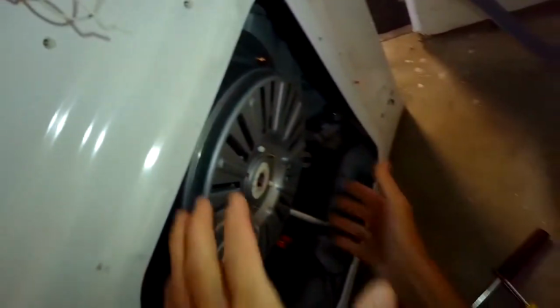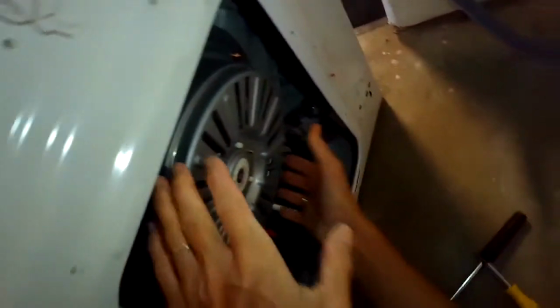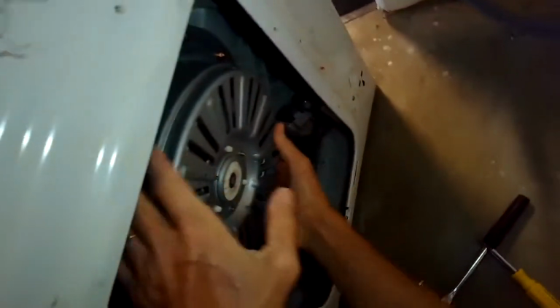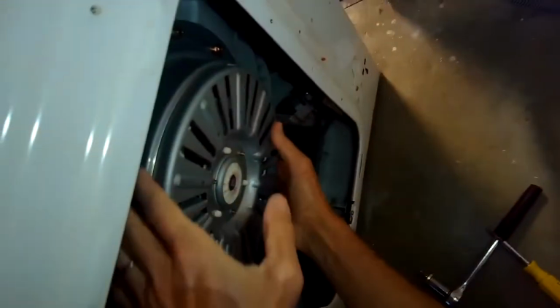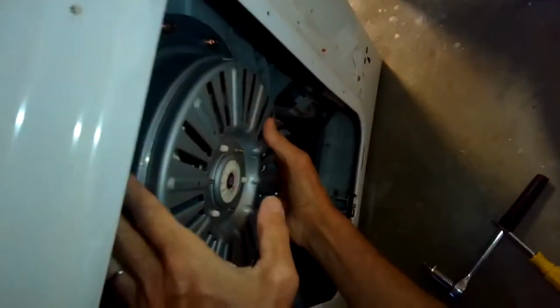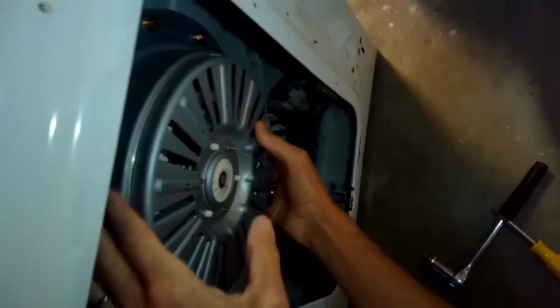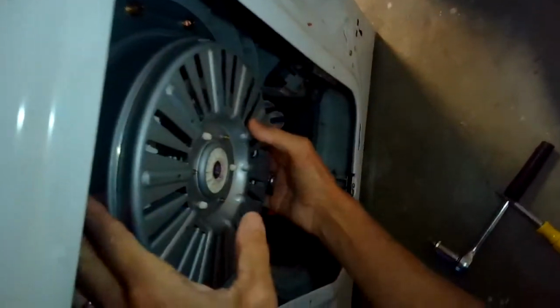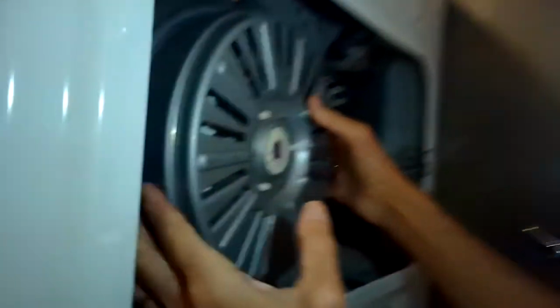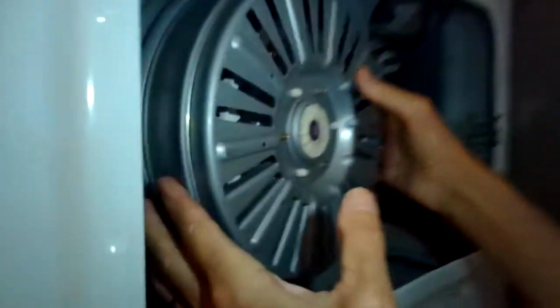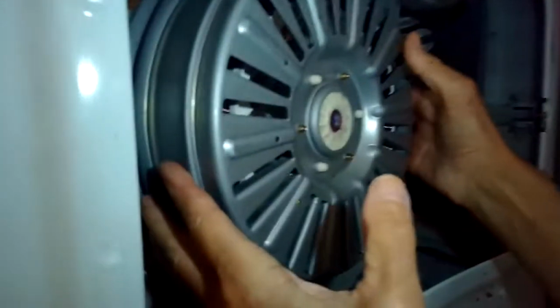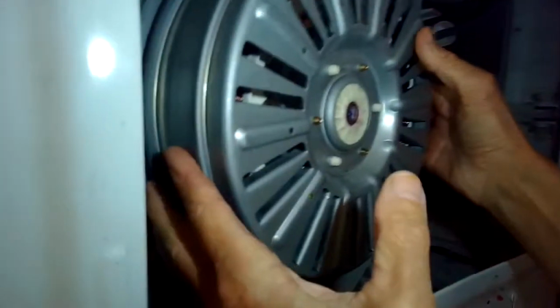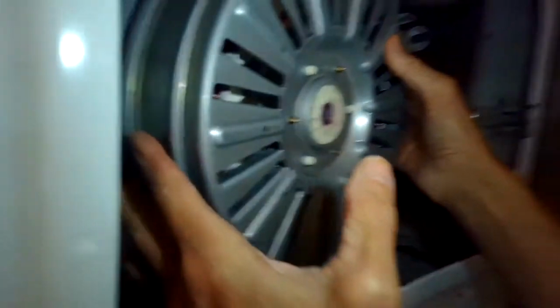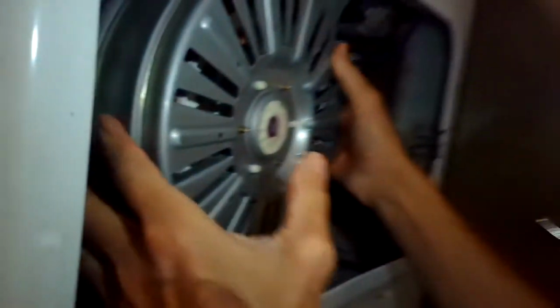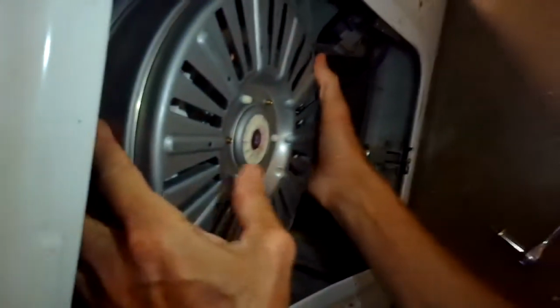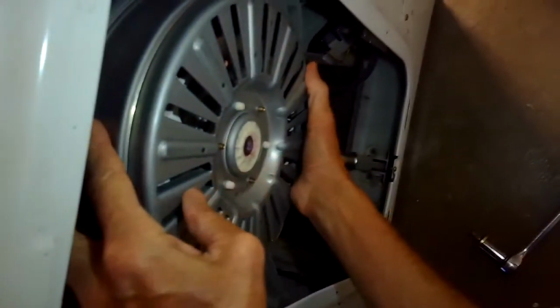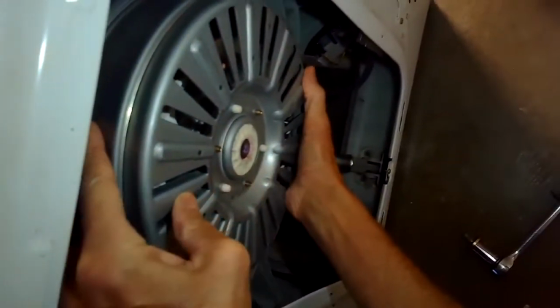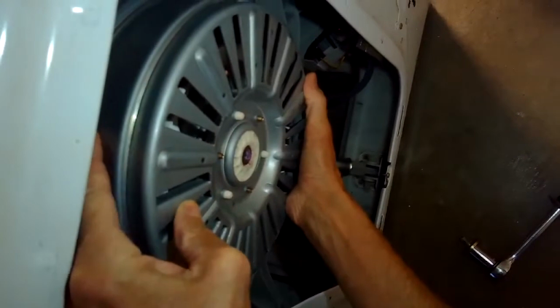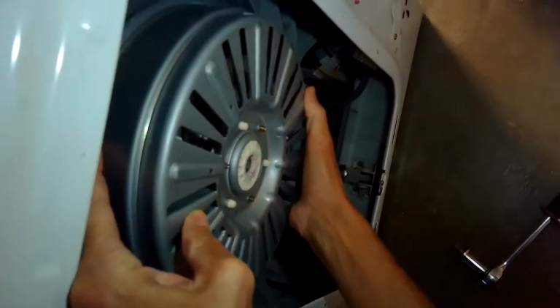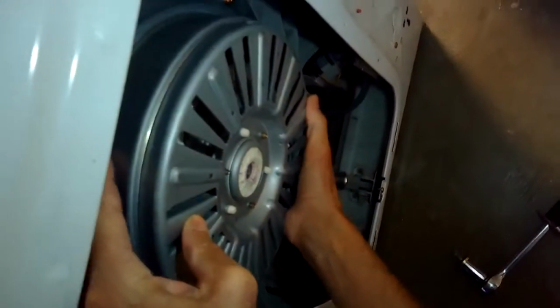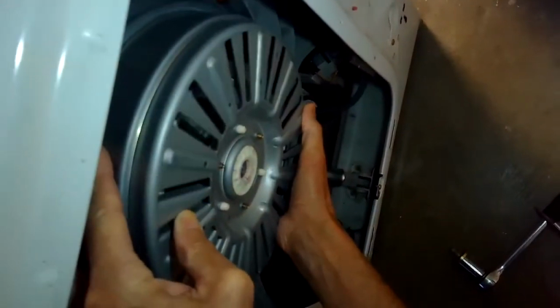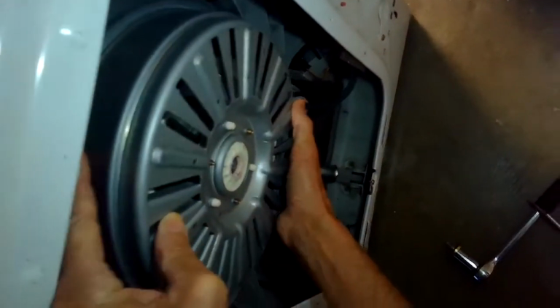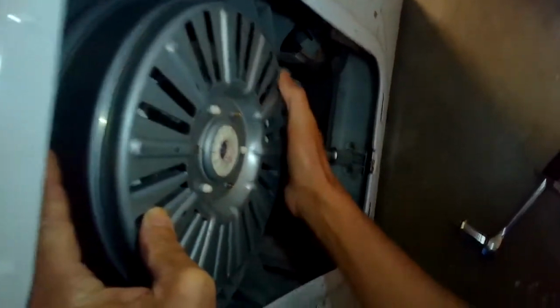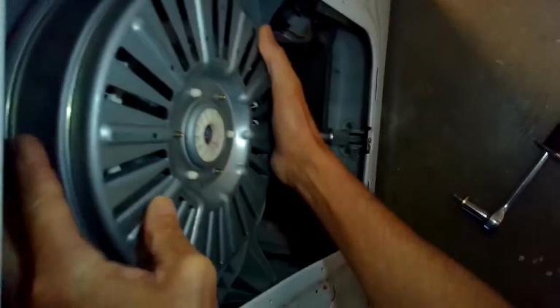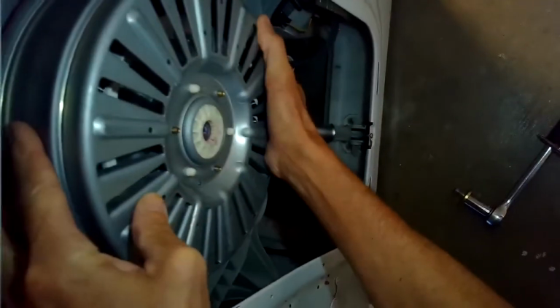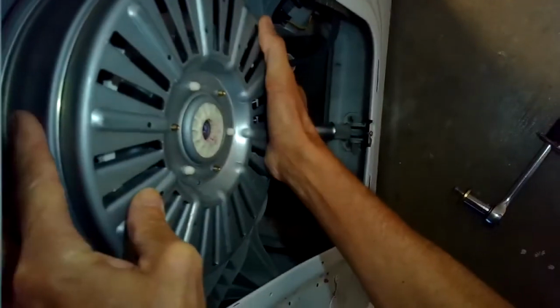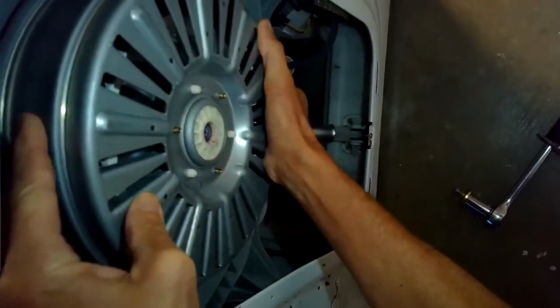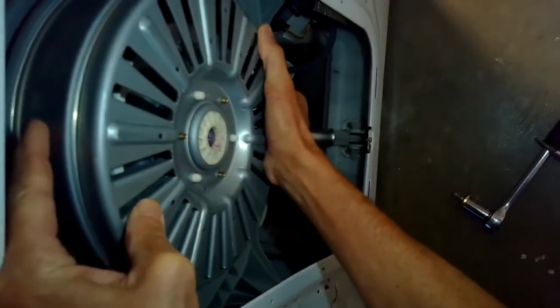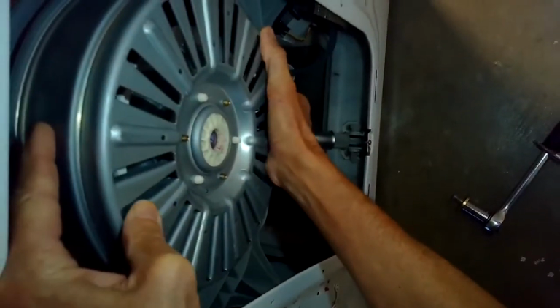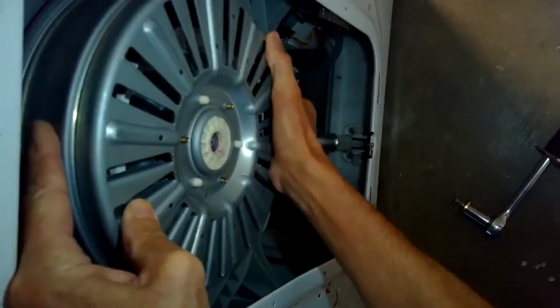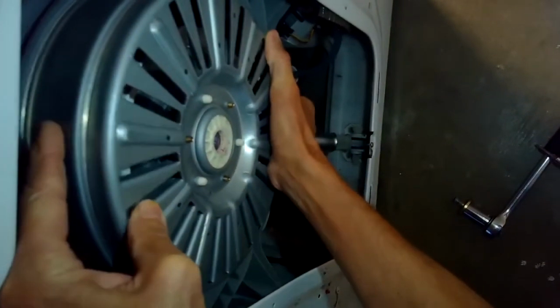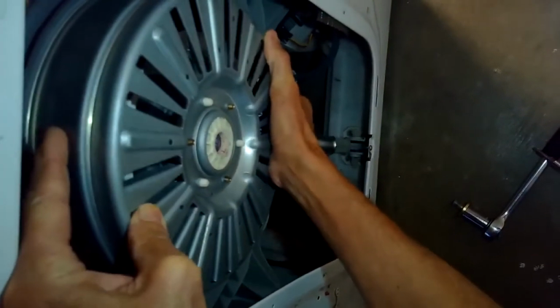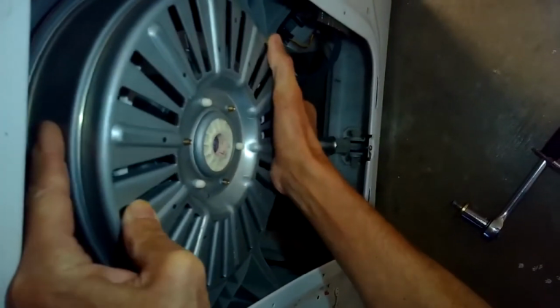Grab the rotor and pull it toward us. It should kind of wiggle off the splines.